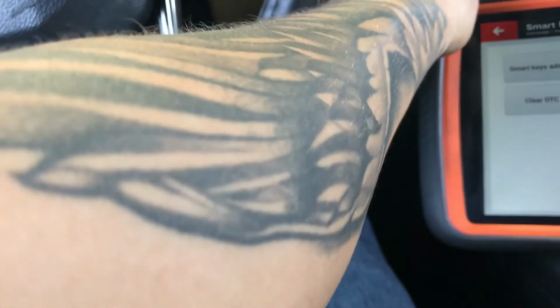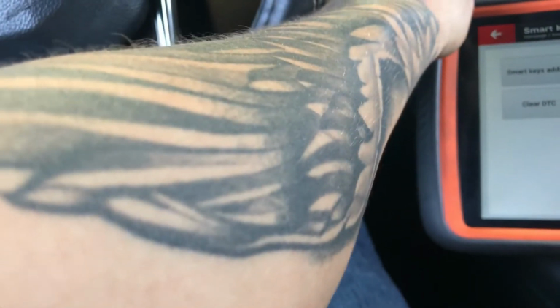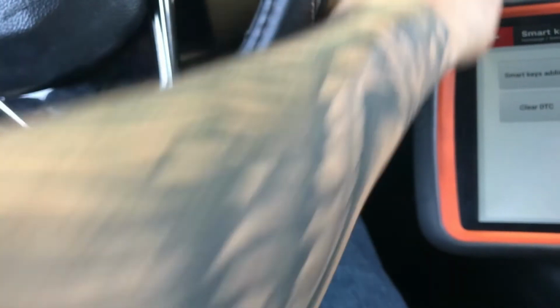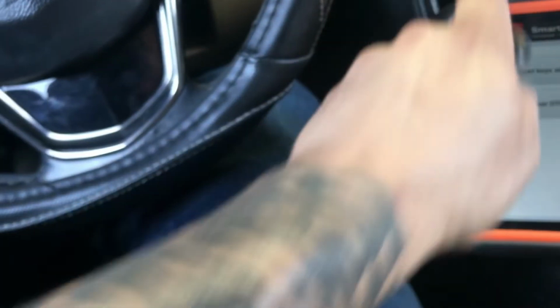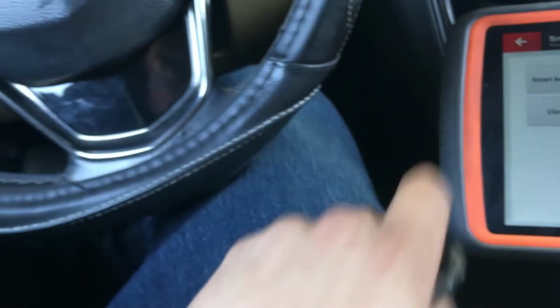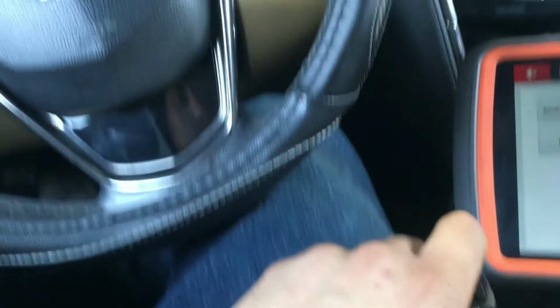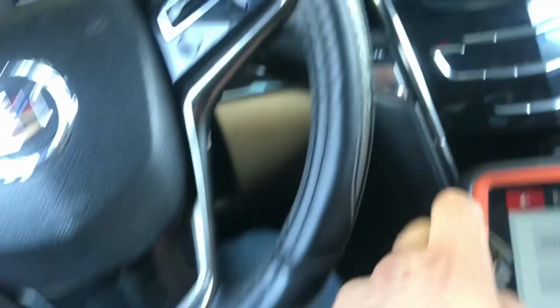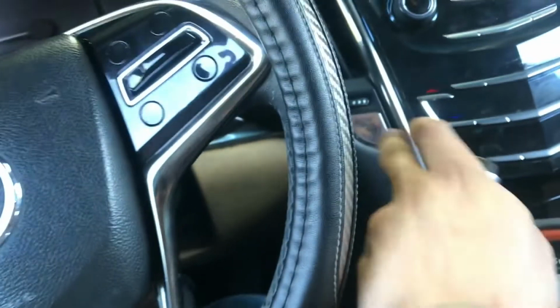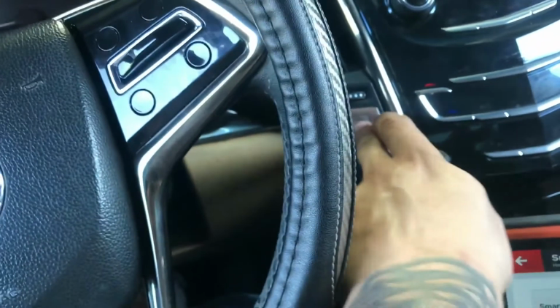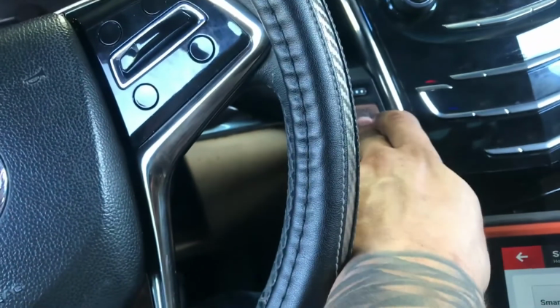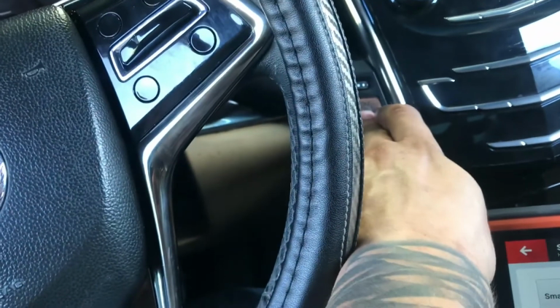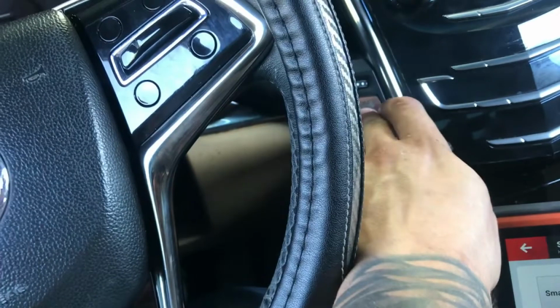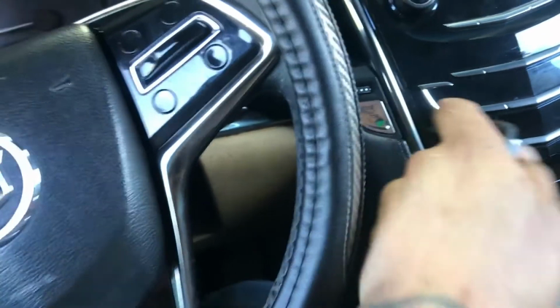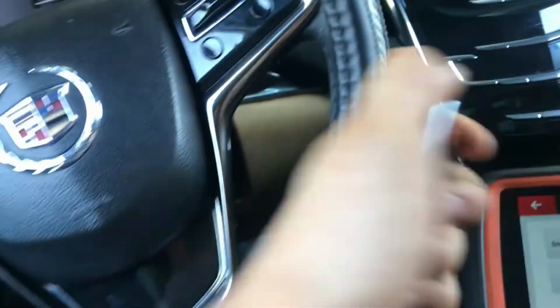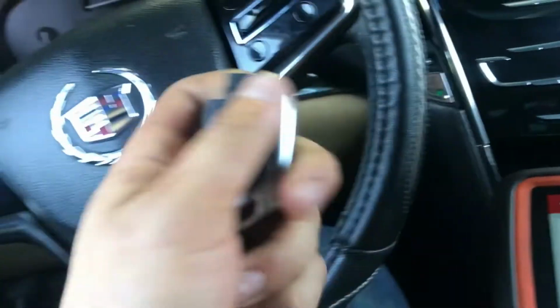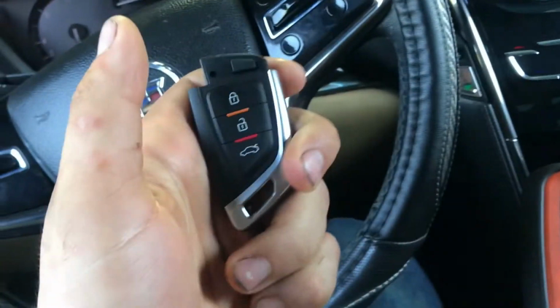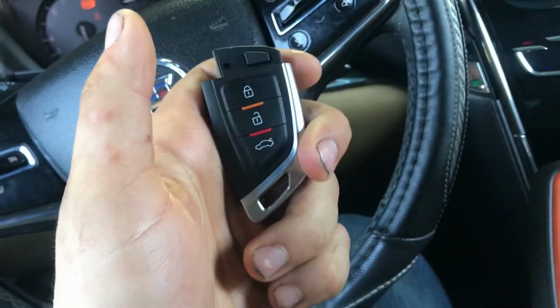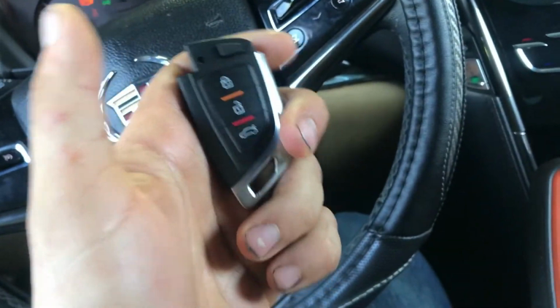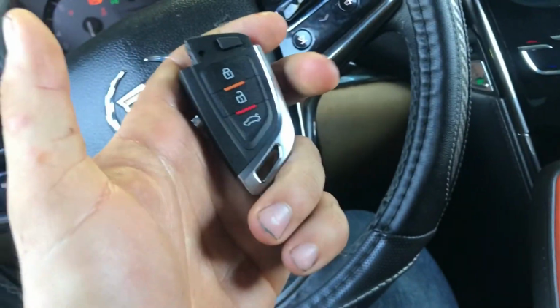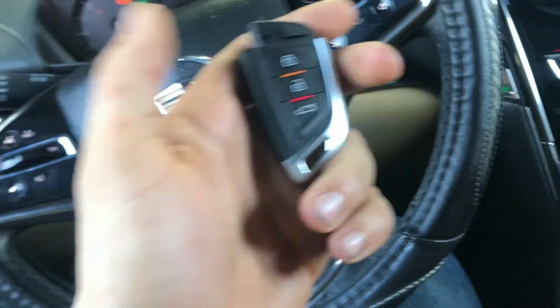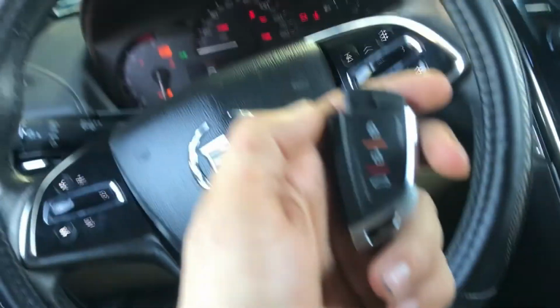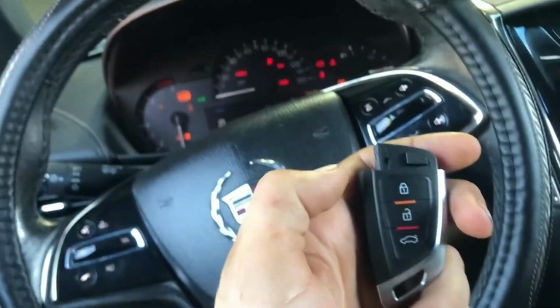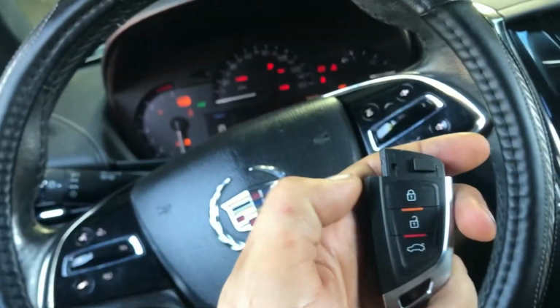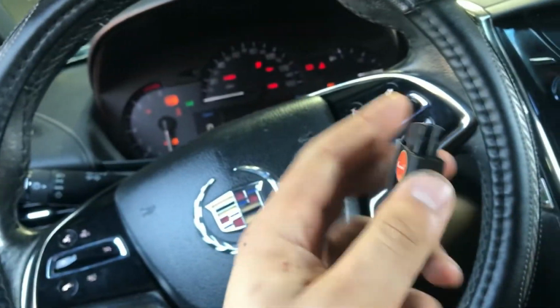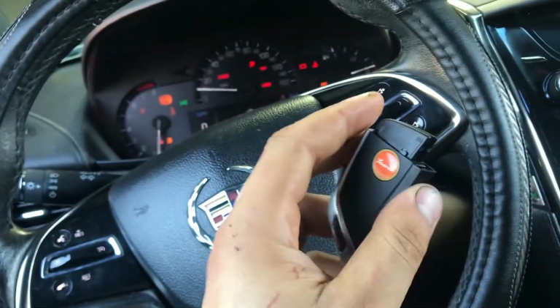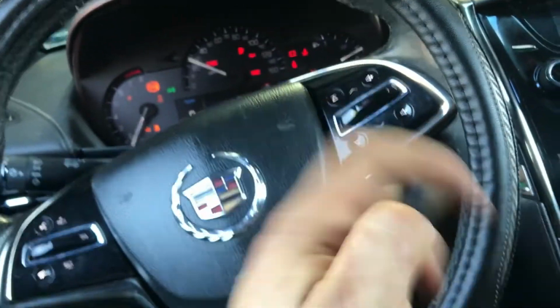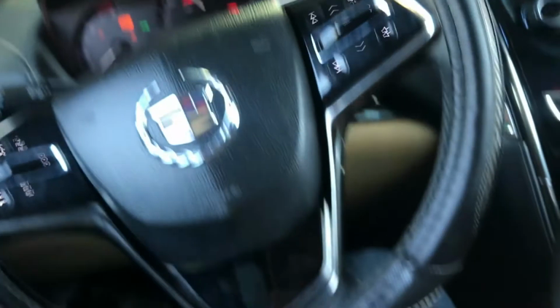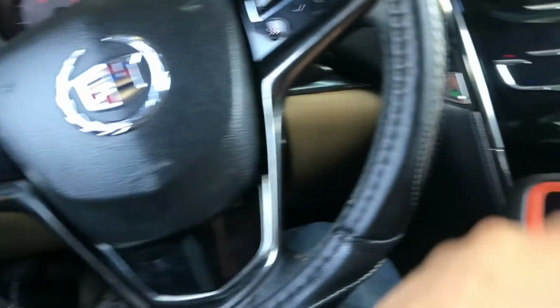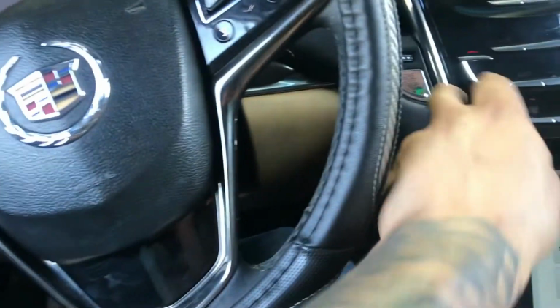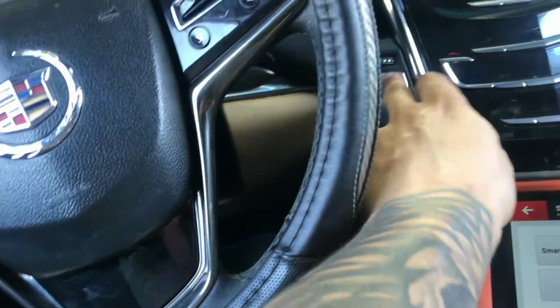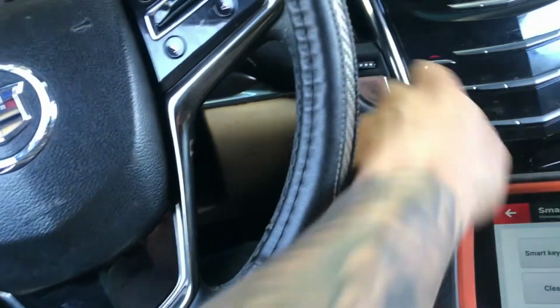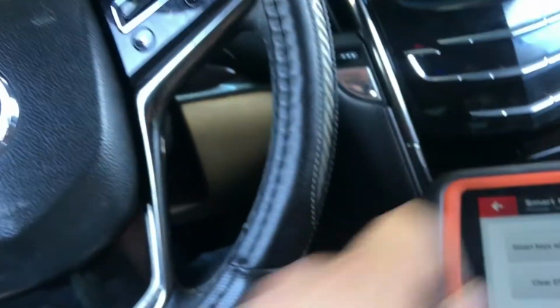Now turn on the car. As you can see the car turned on with no problems. Perfect.